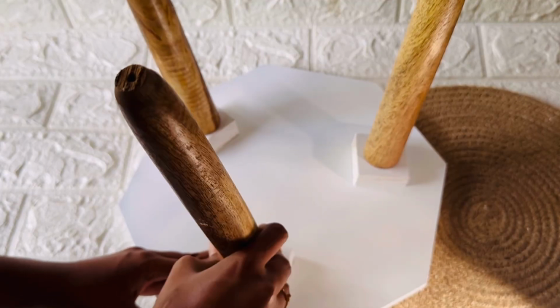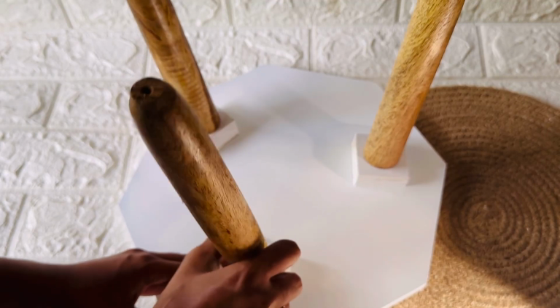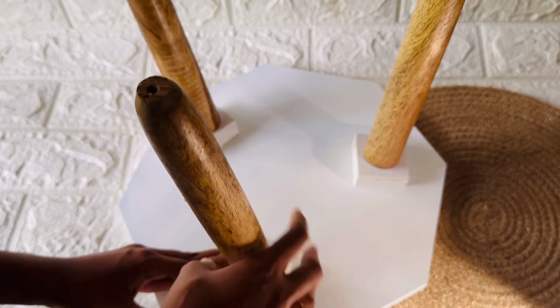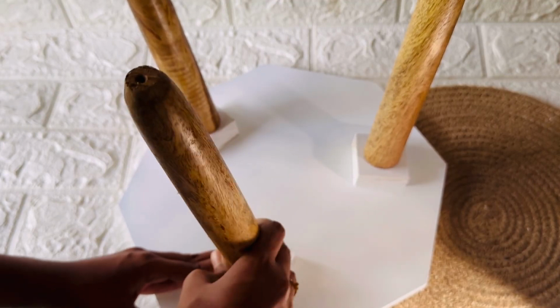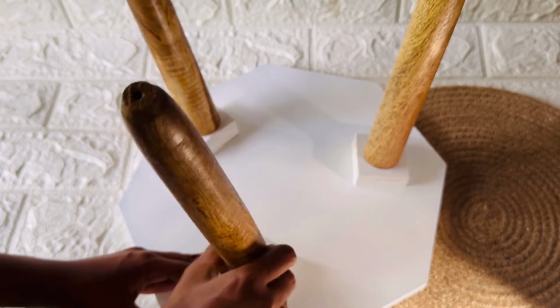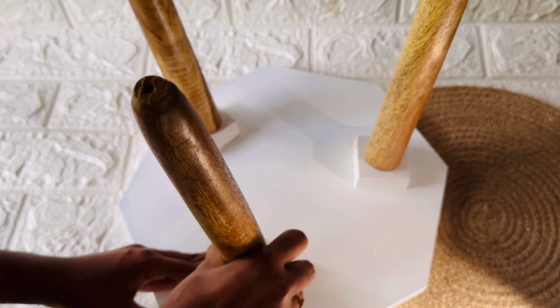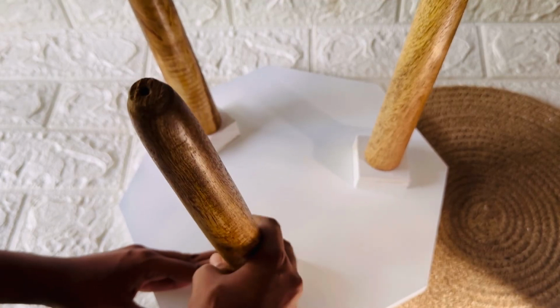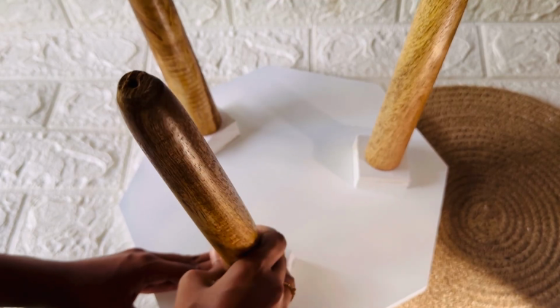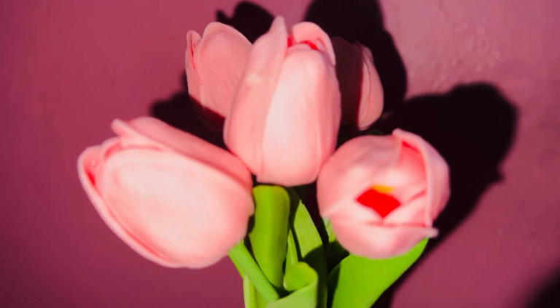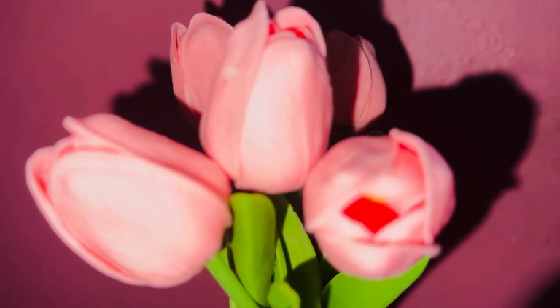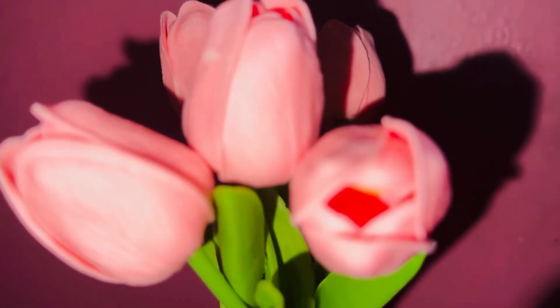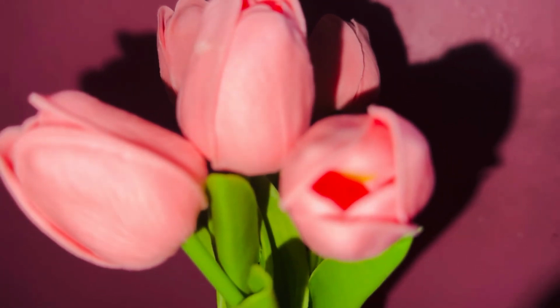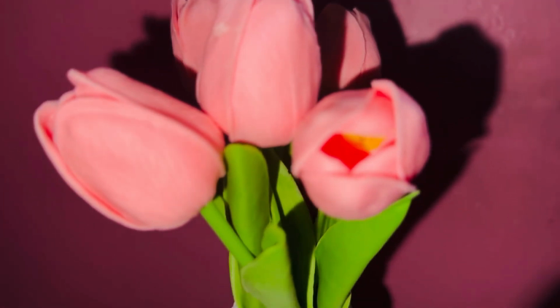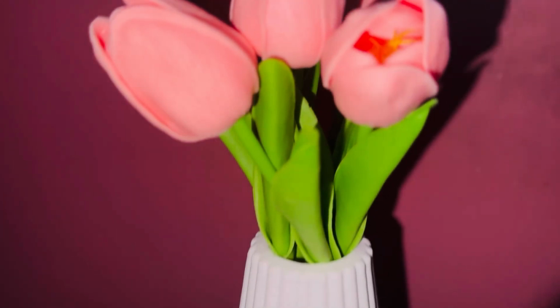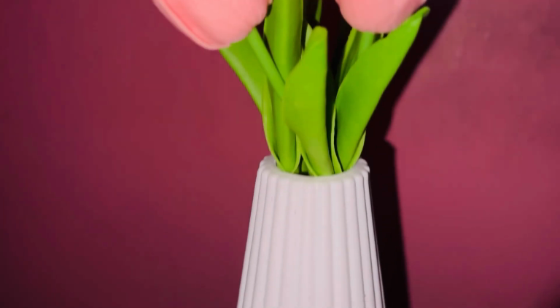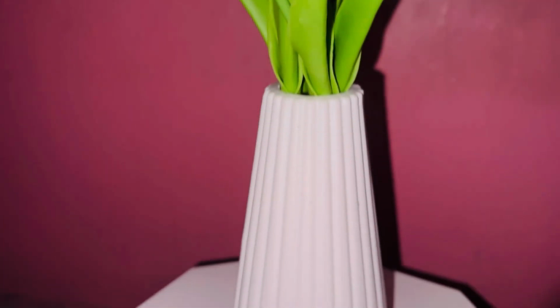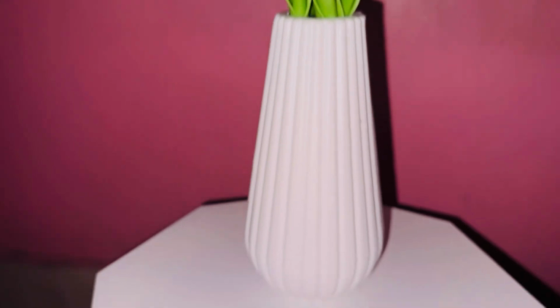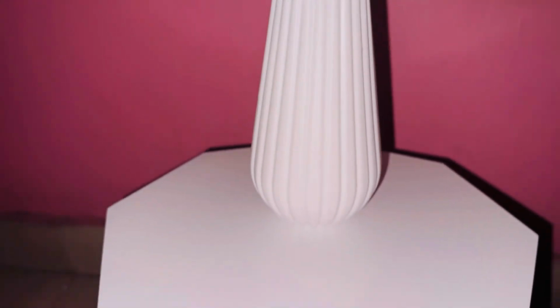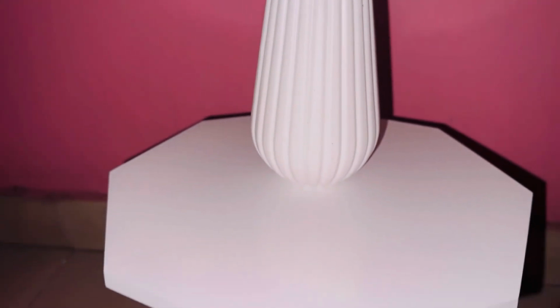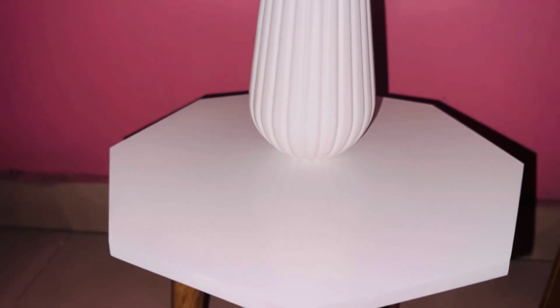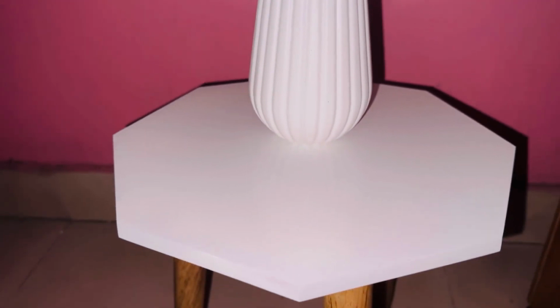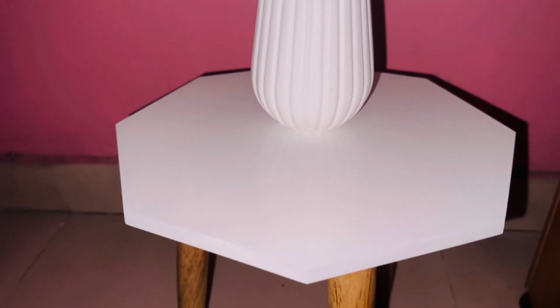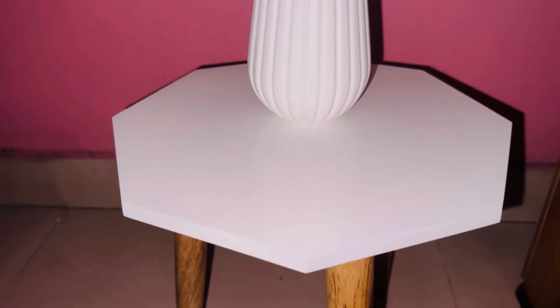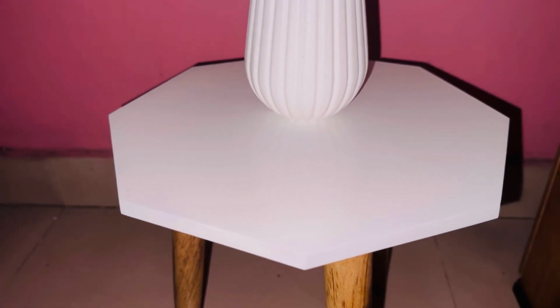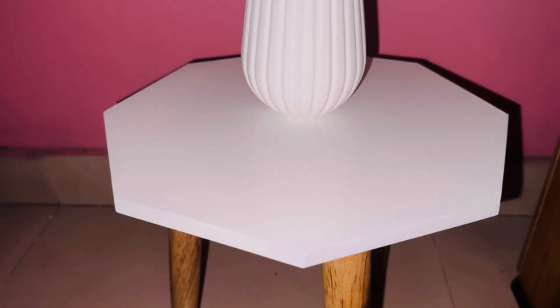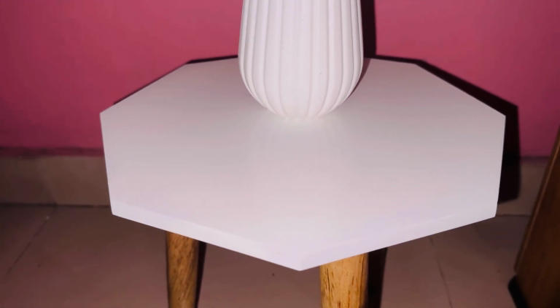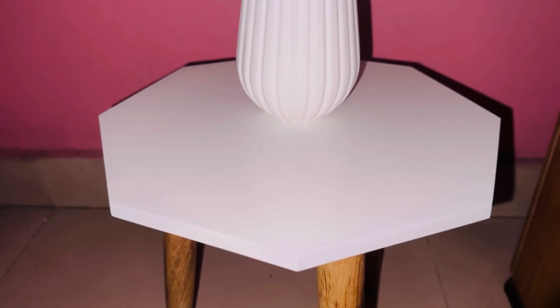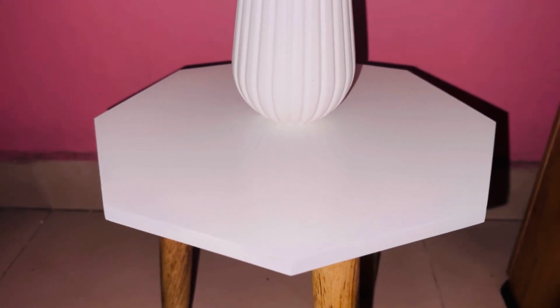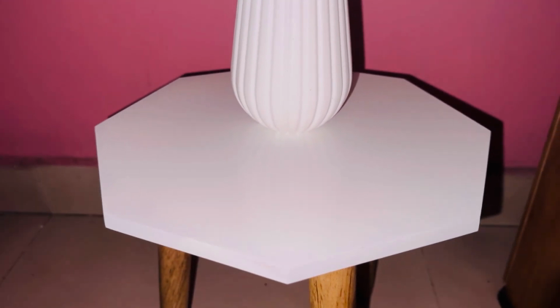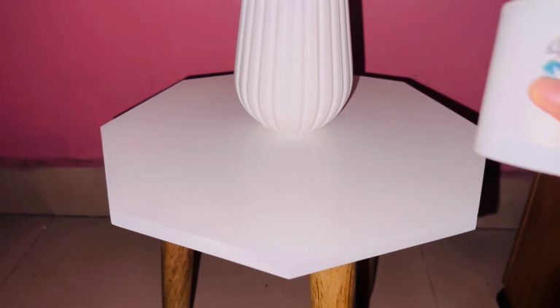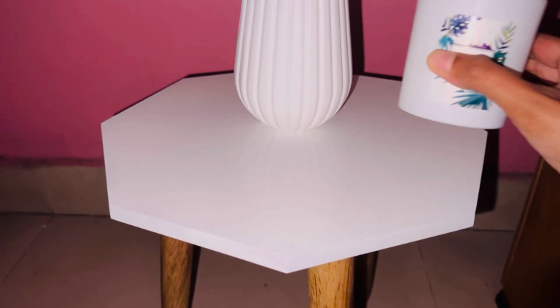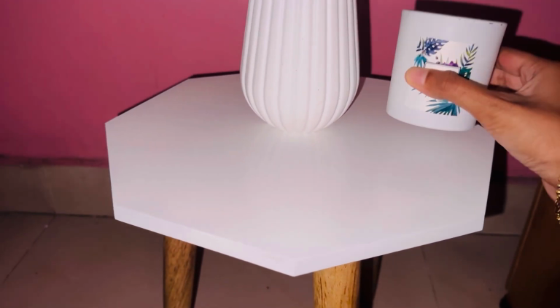I am going to put the tulip flowers and vase. I am going to put candles and hair accessories.